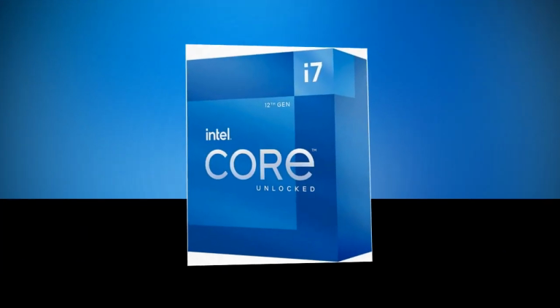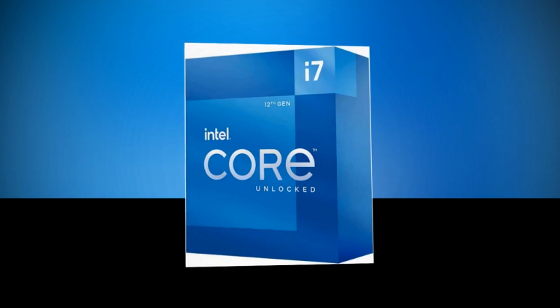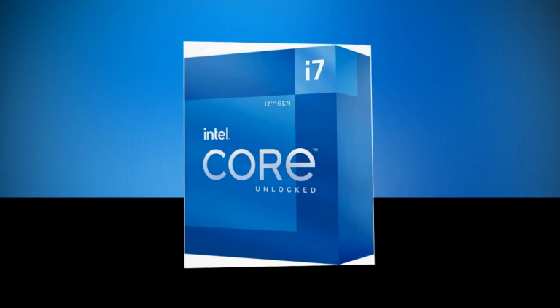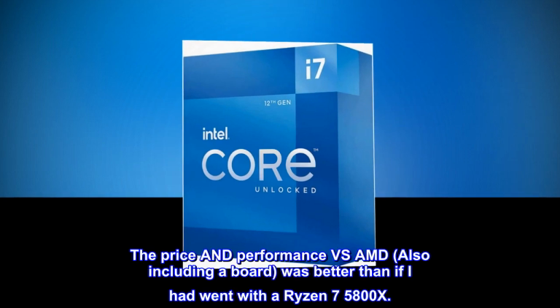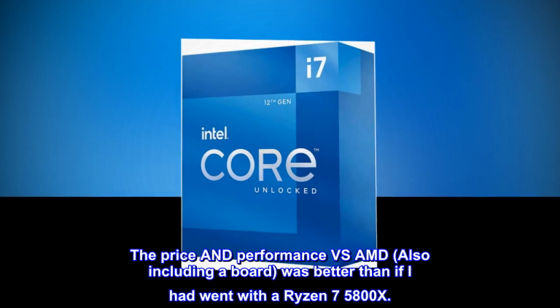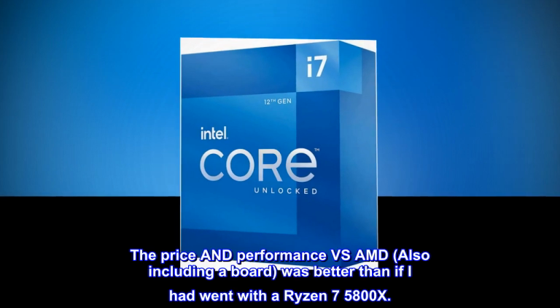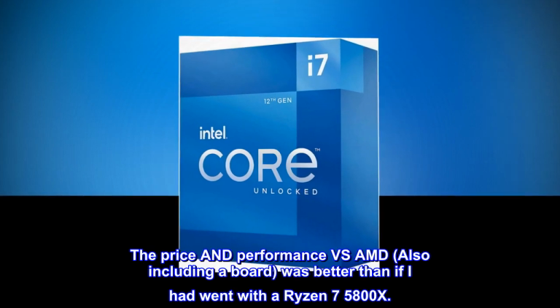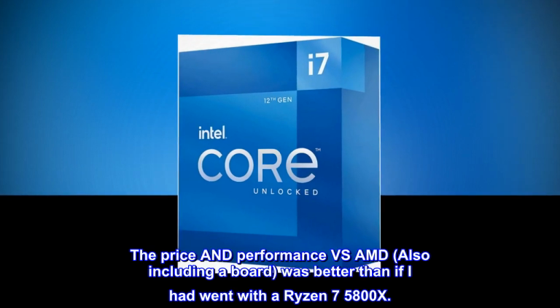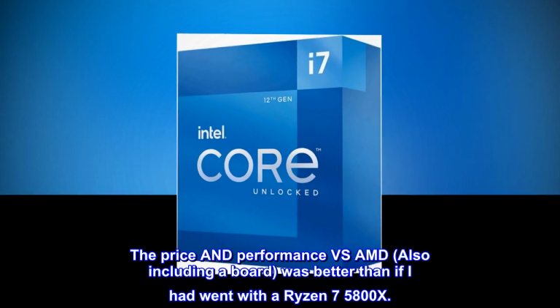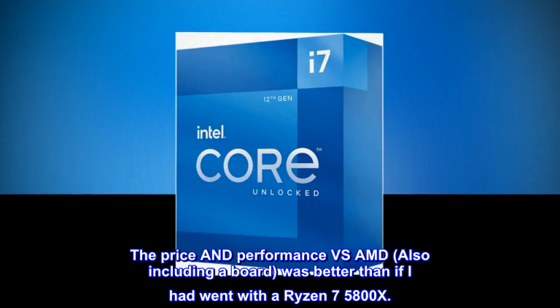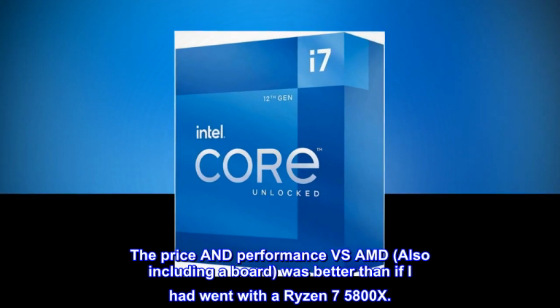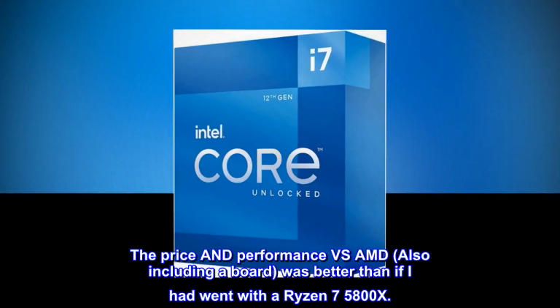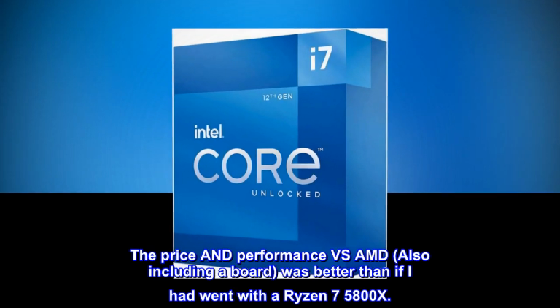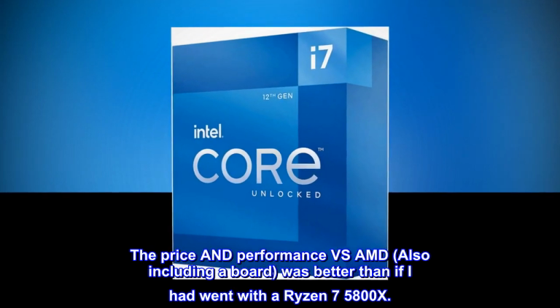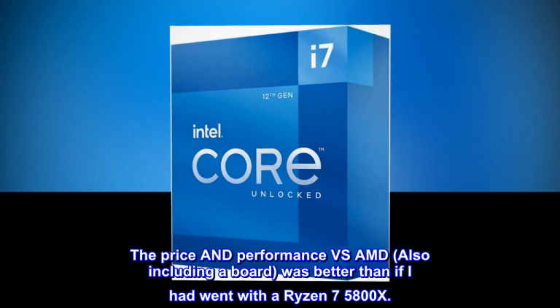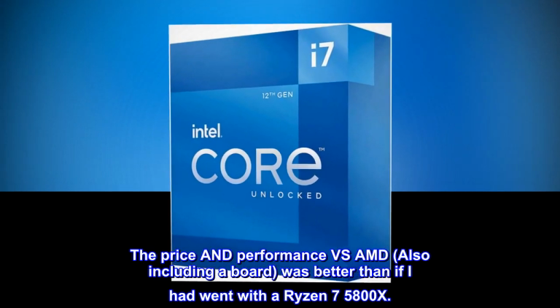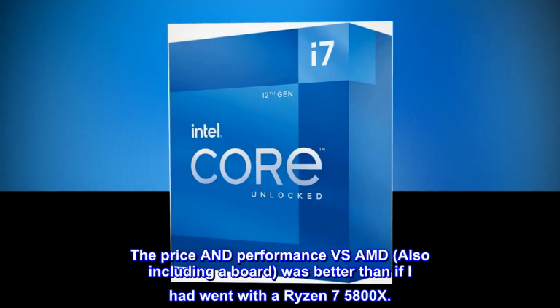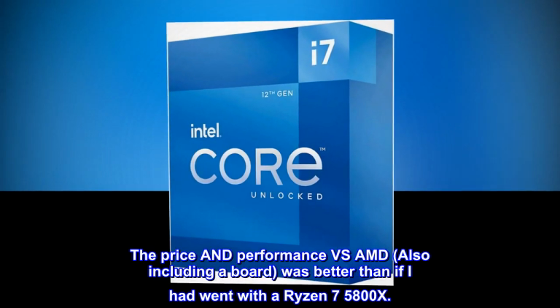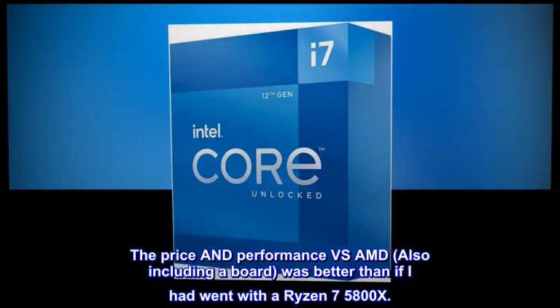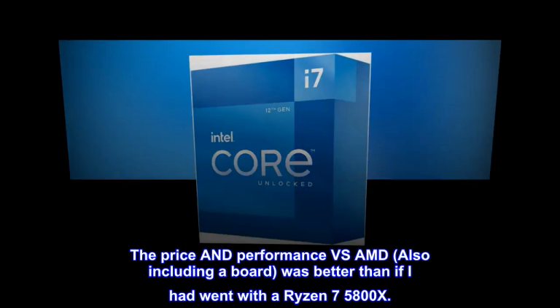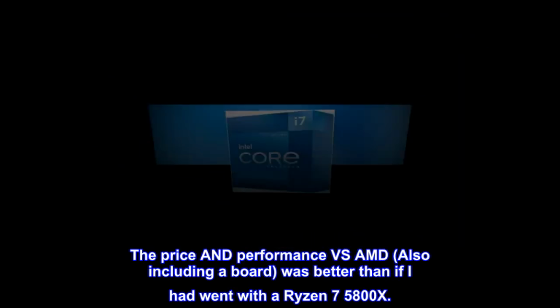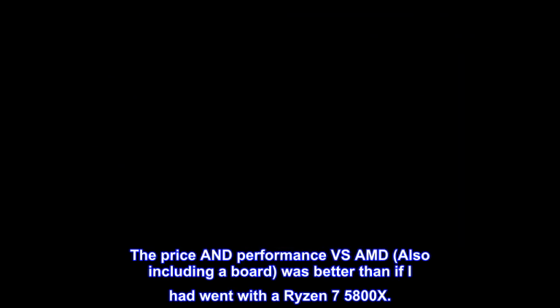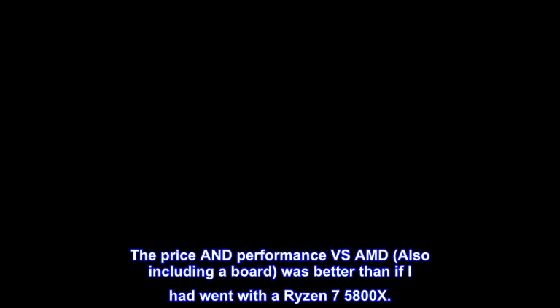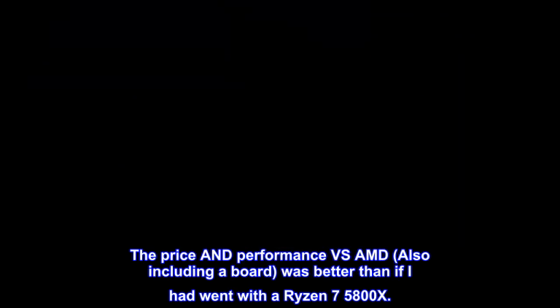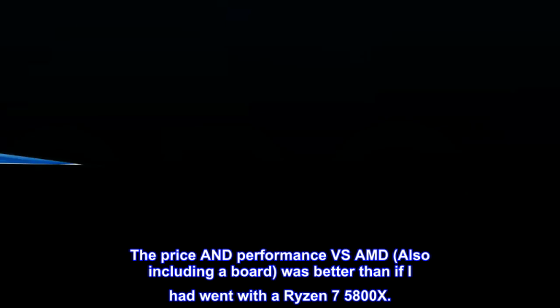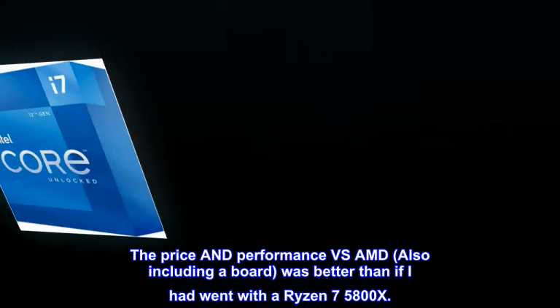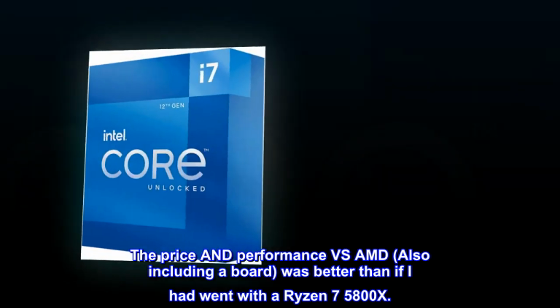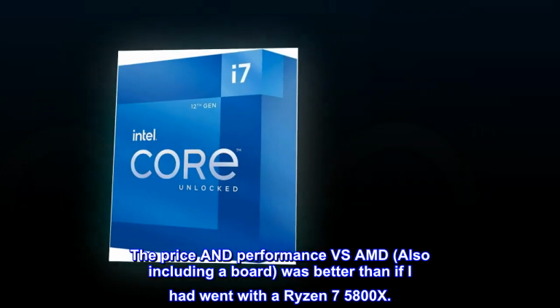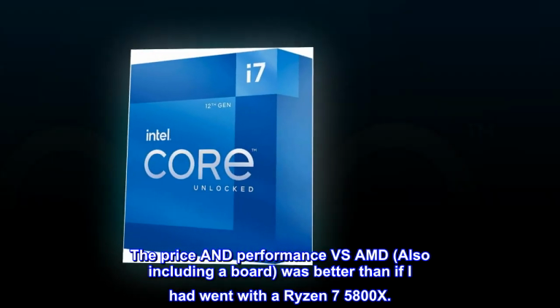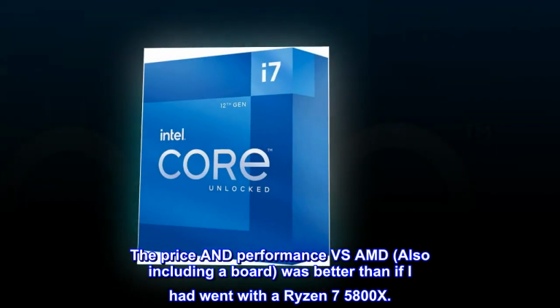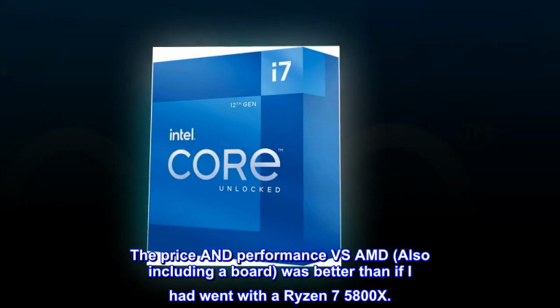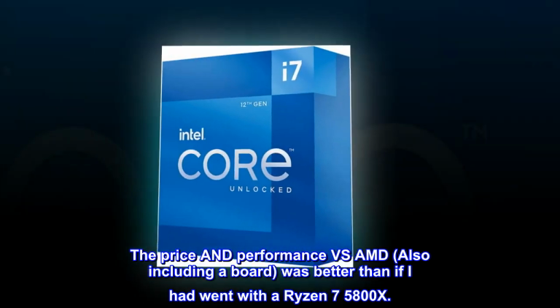The price and performance versus AMD, also including a board, was better than if I had gone with a Ryzen 7 5800X.